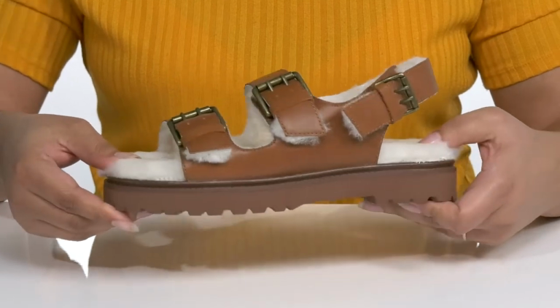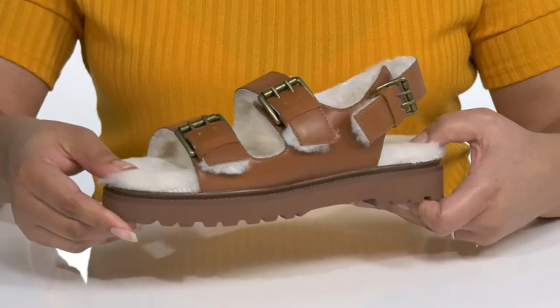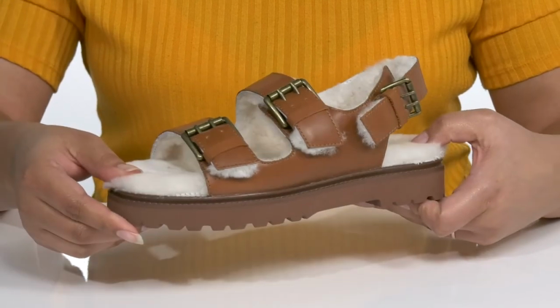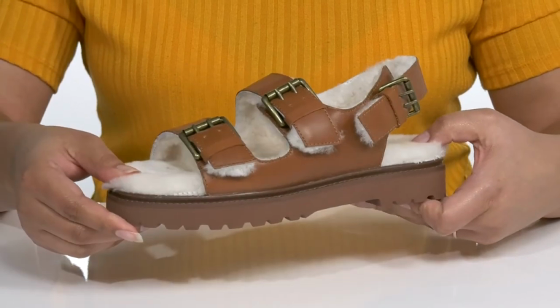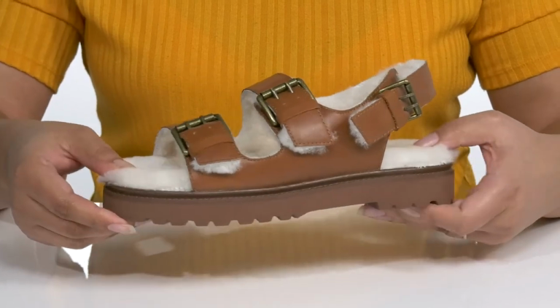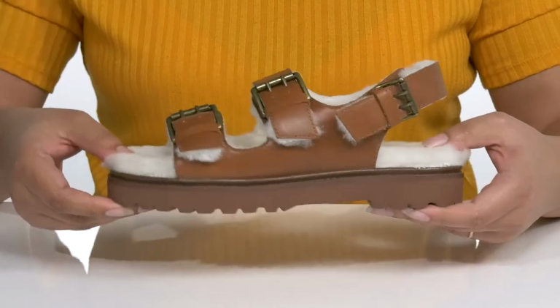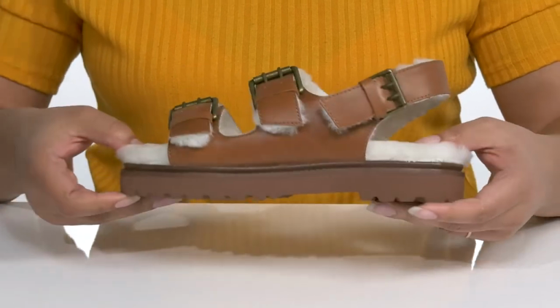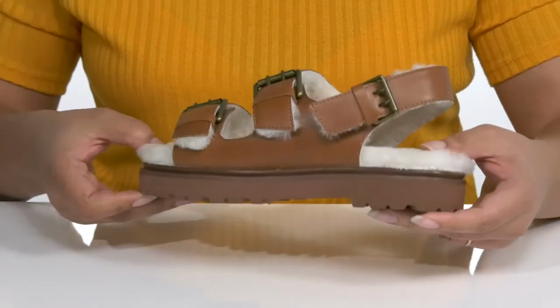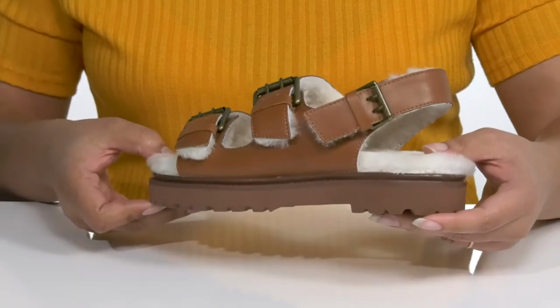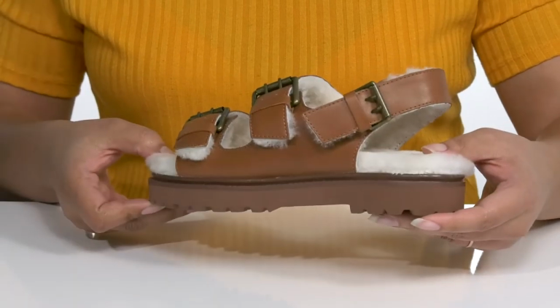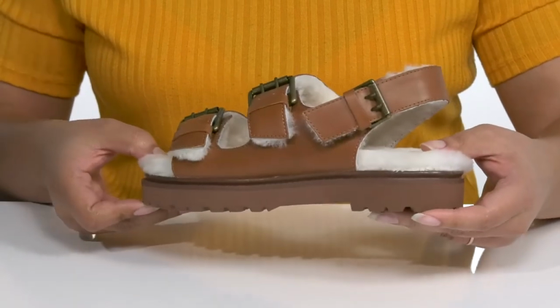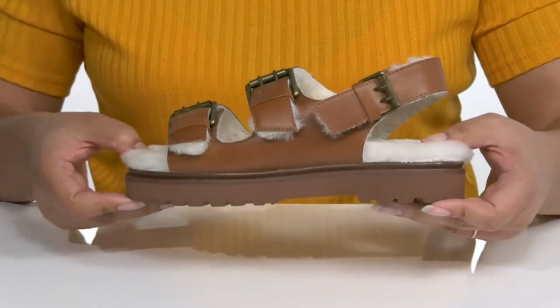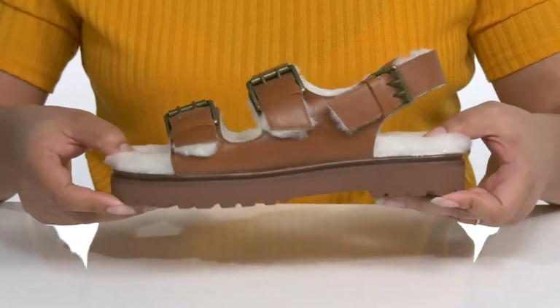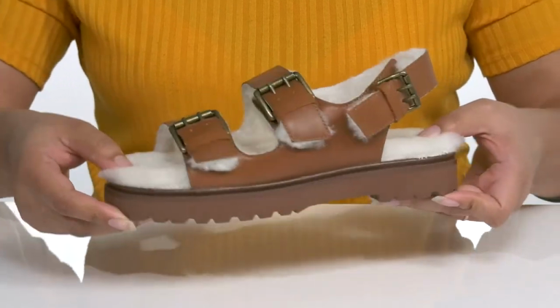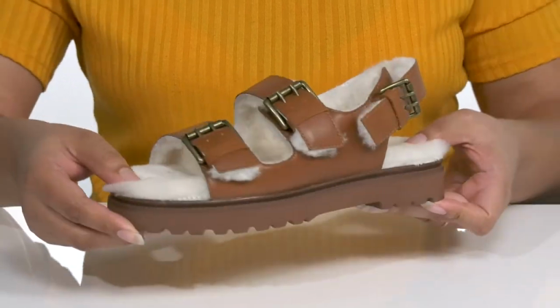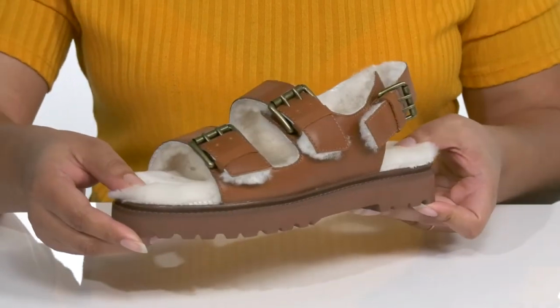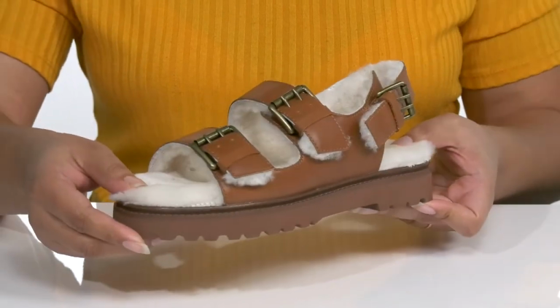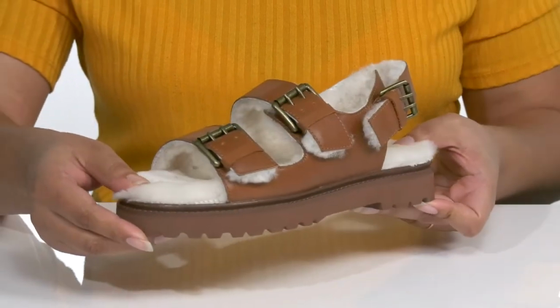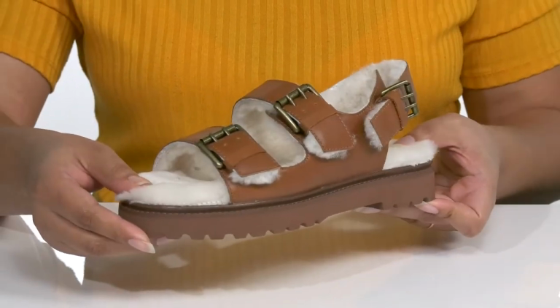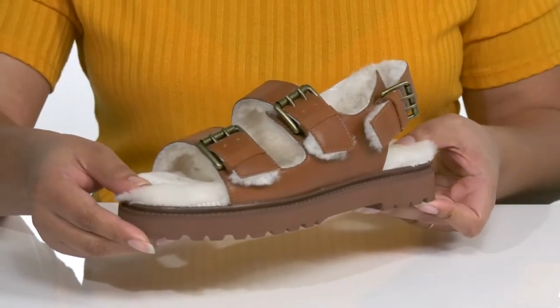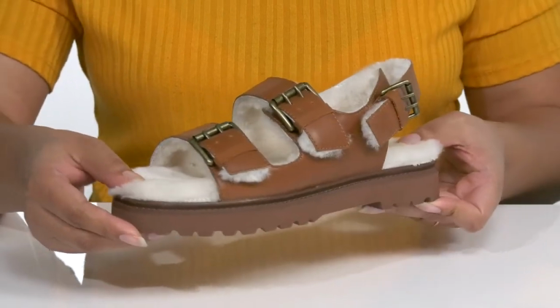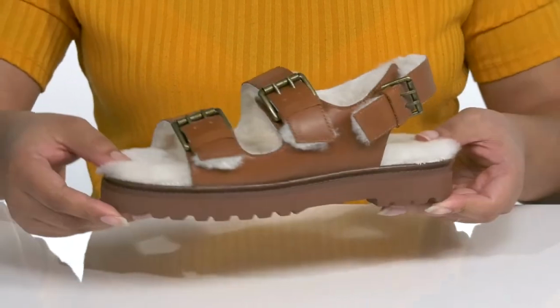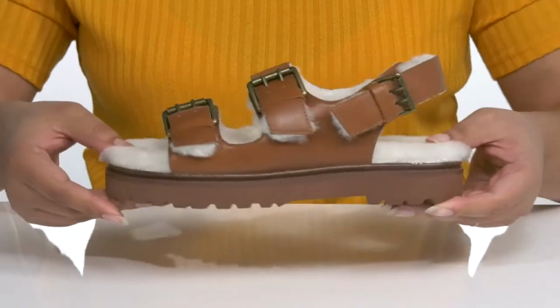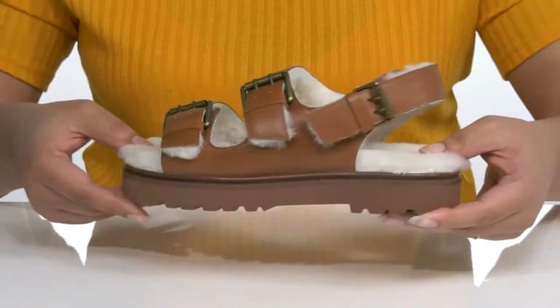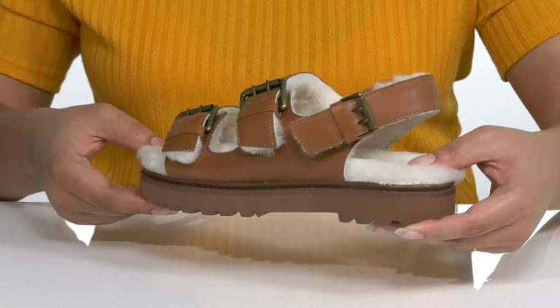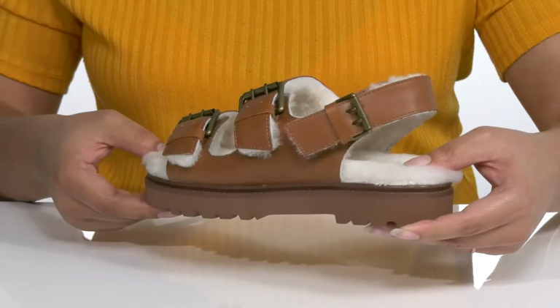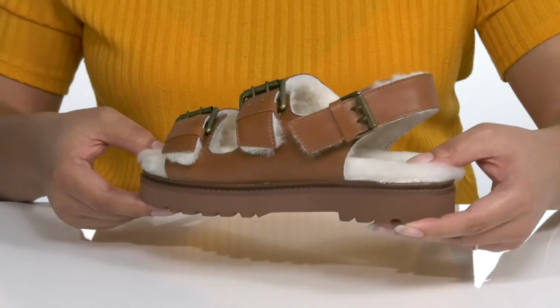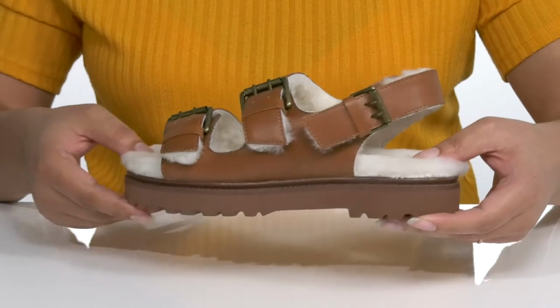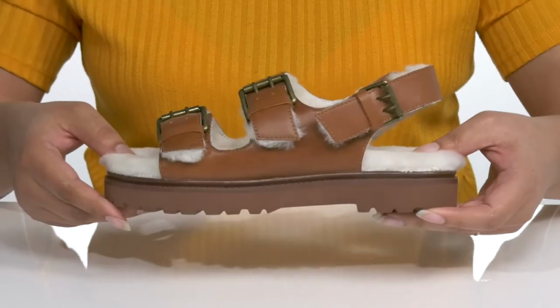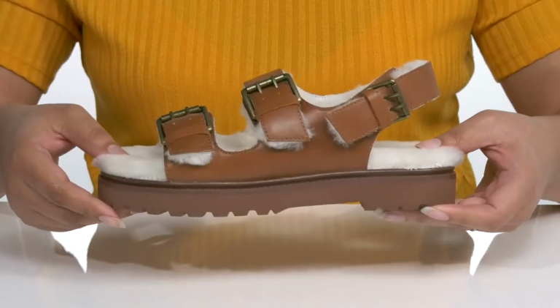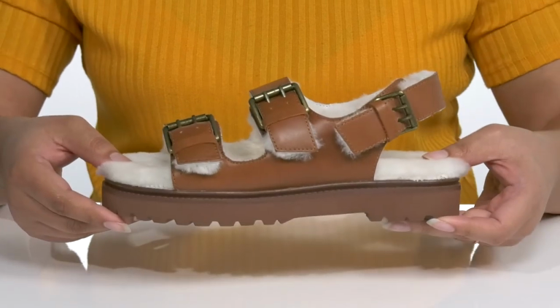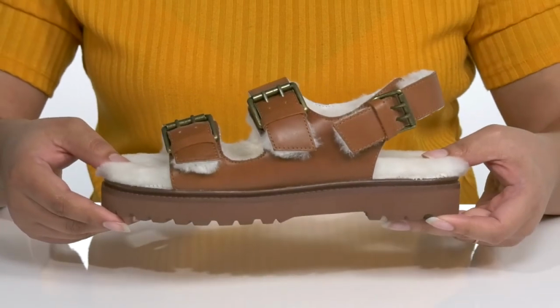These sandals are so cute. I would pair them with some blue jean shorts and your favorite t-shirt.